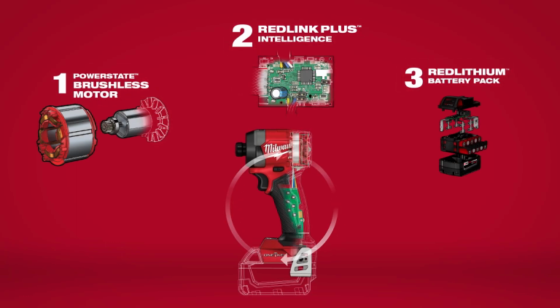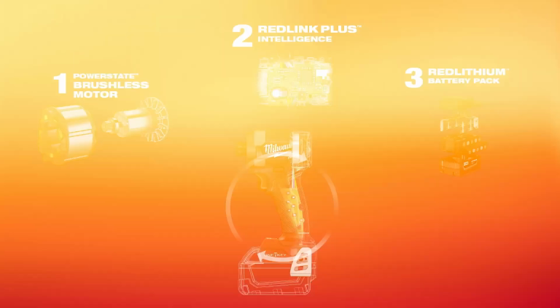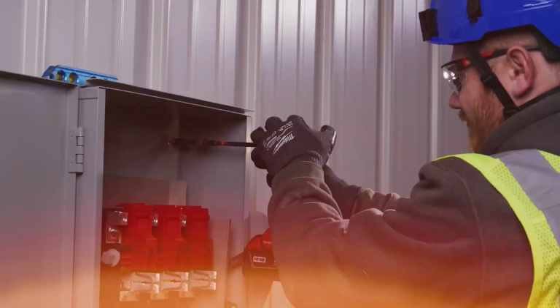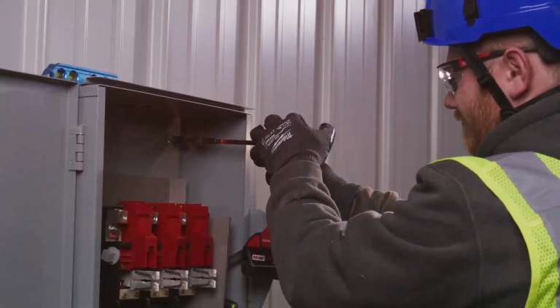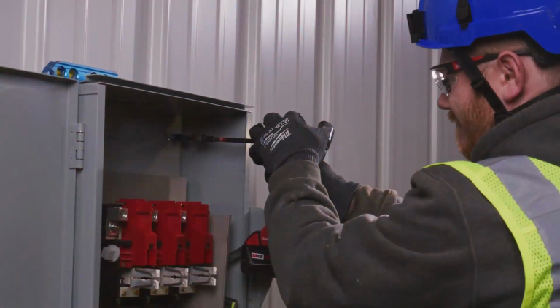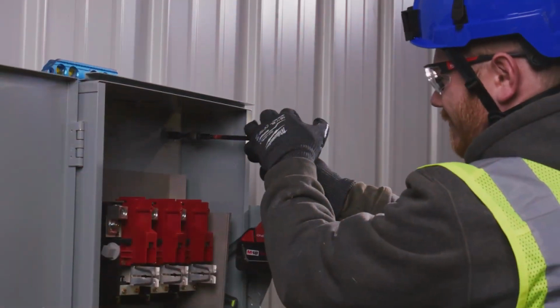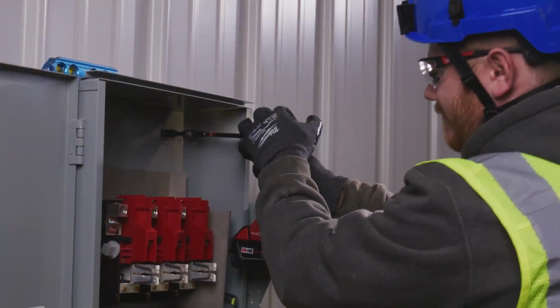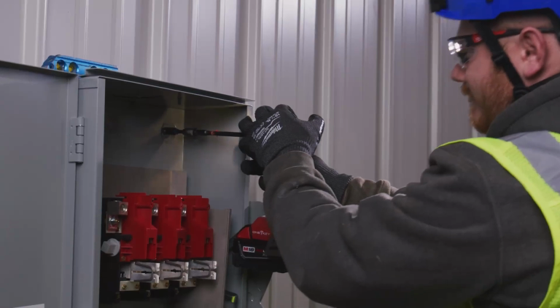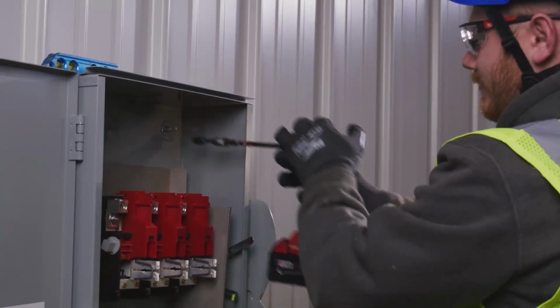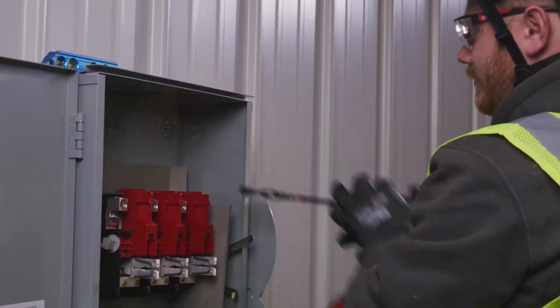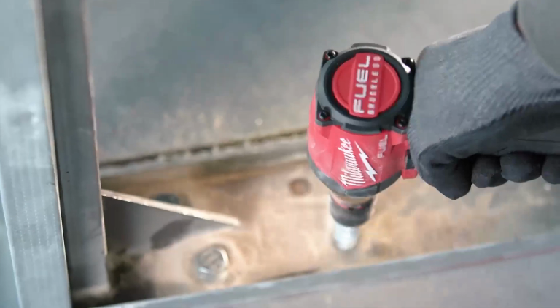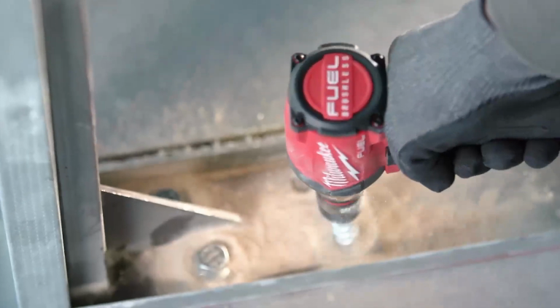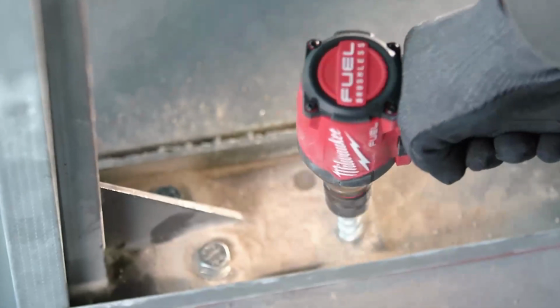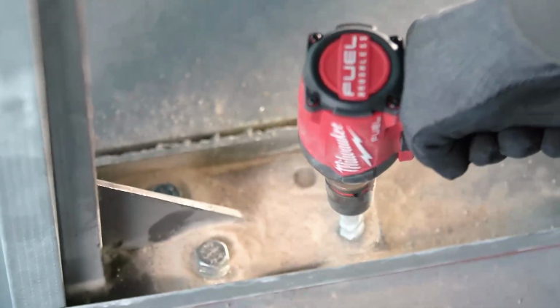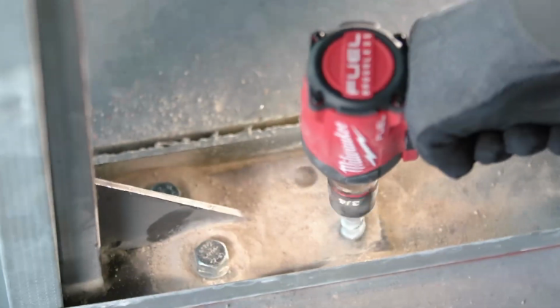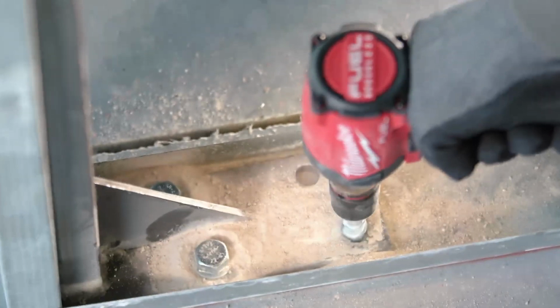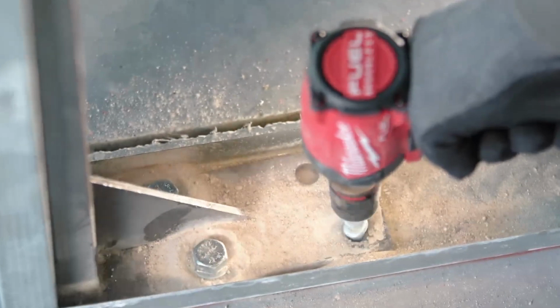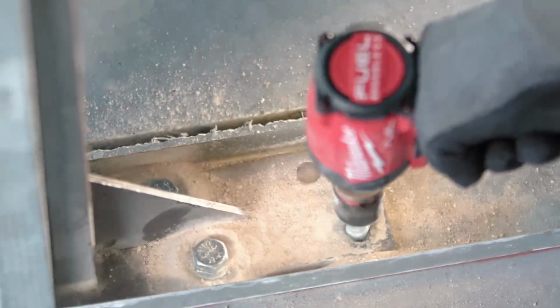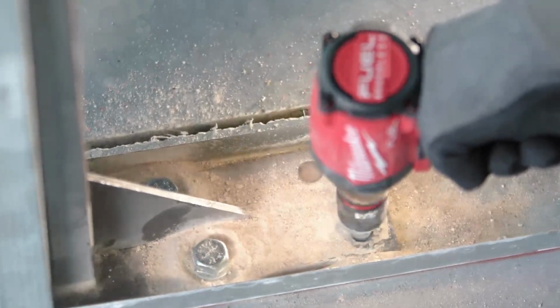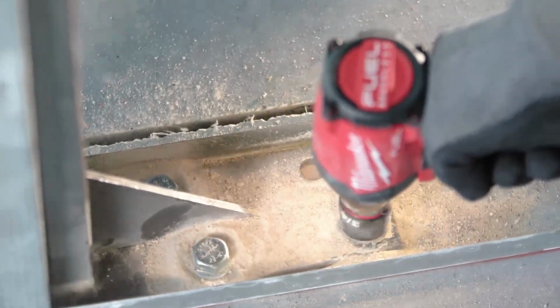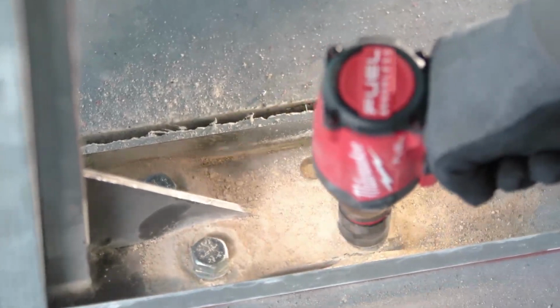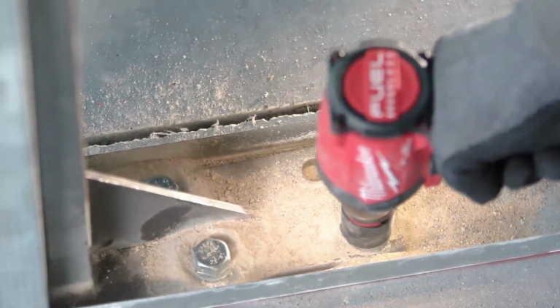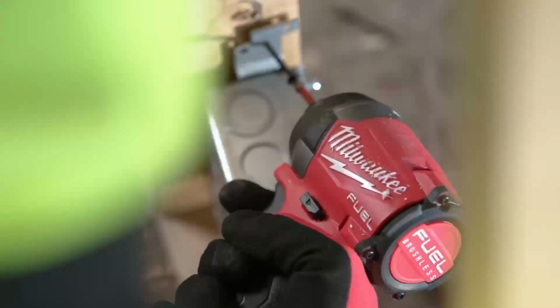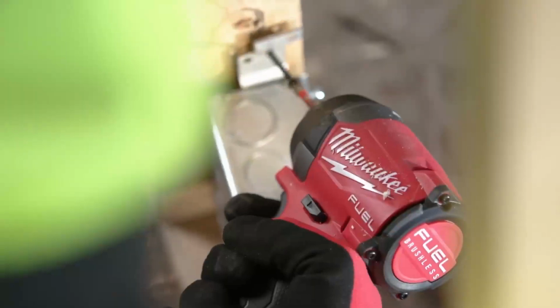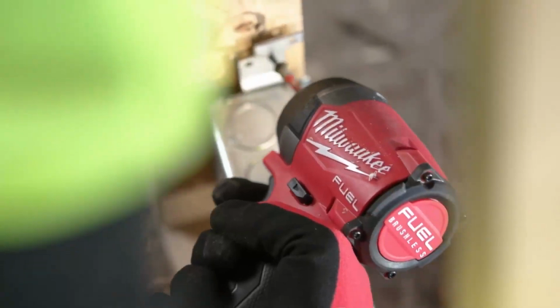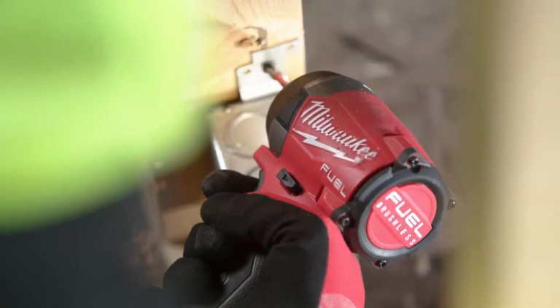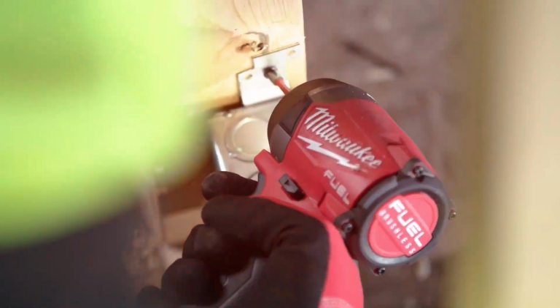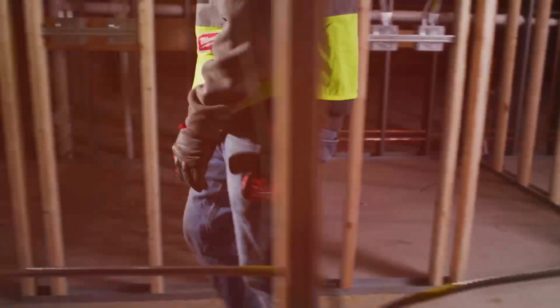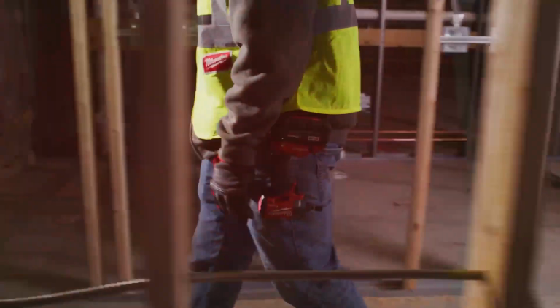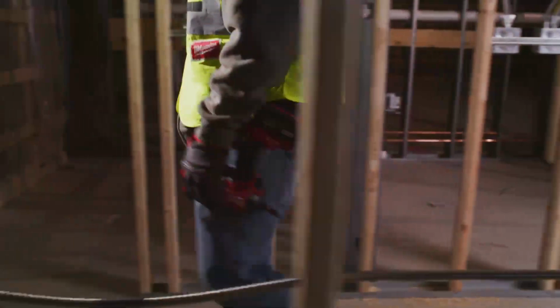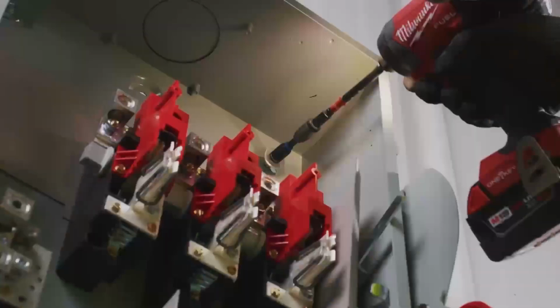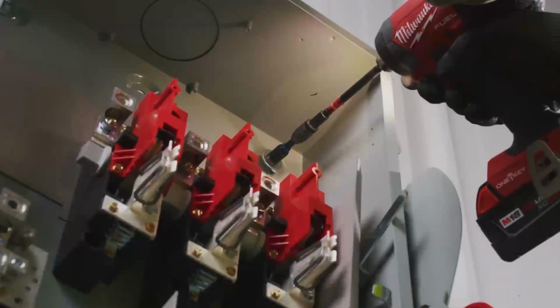The M18 Fuel impact driver — the power behind it, you know it's always going to be there. It's powerful, lightweight, compact.